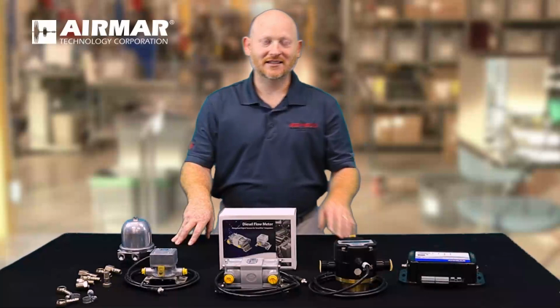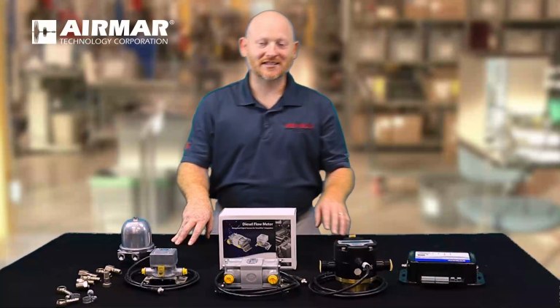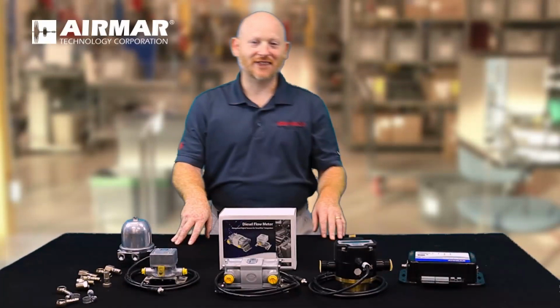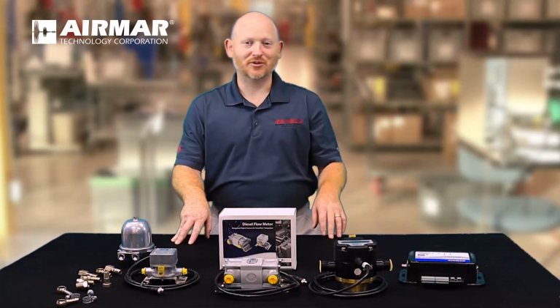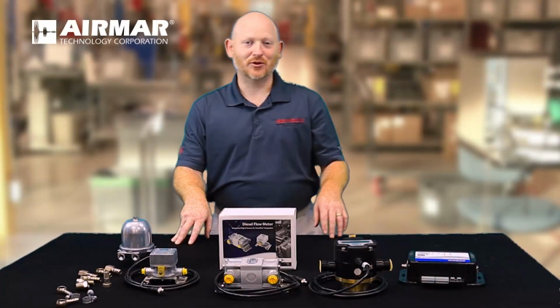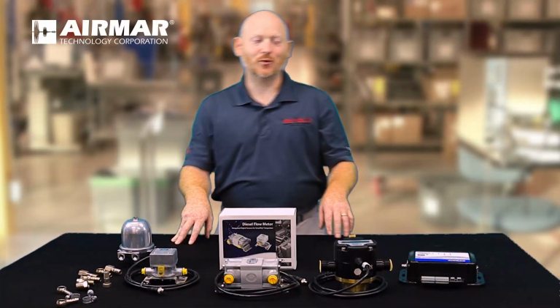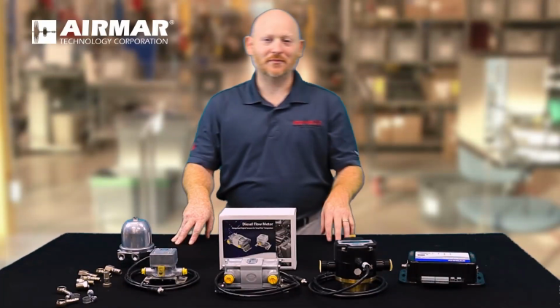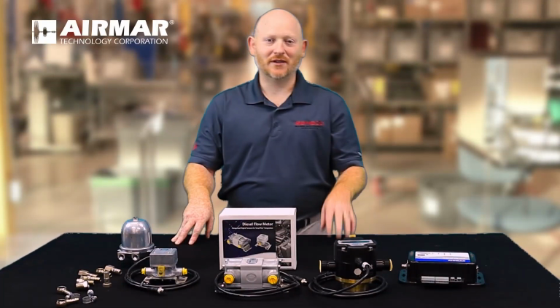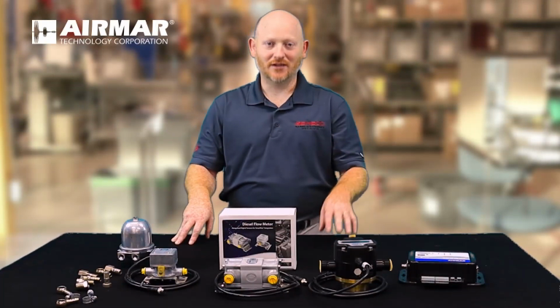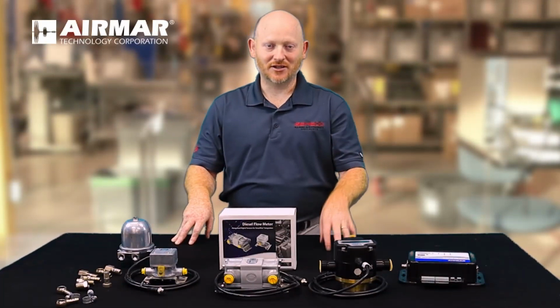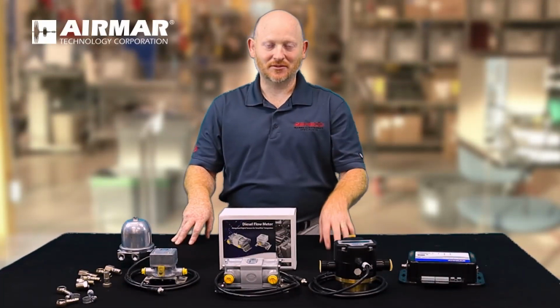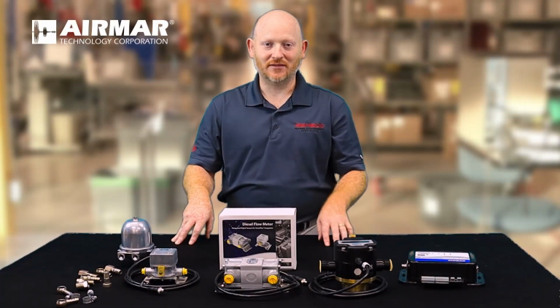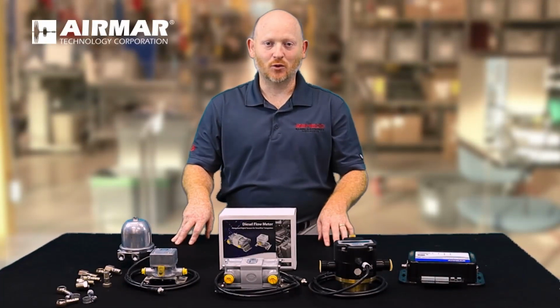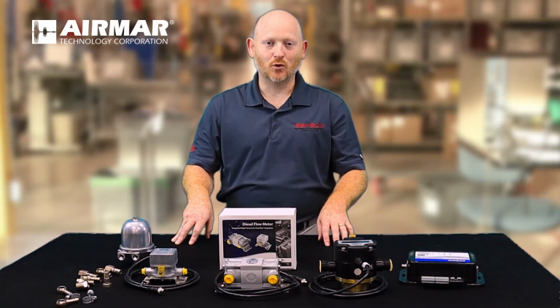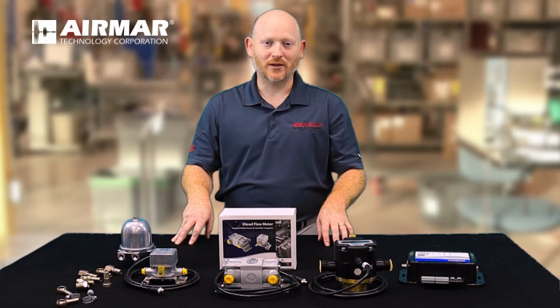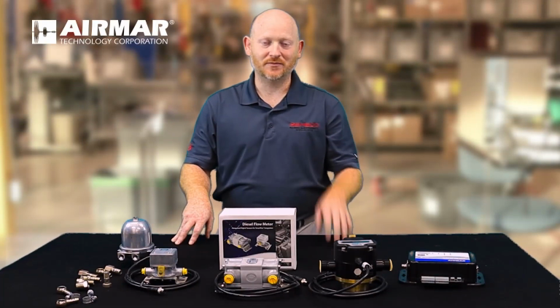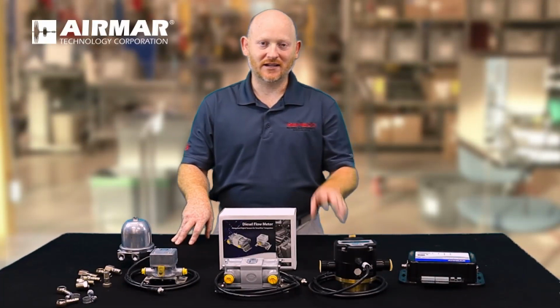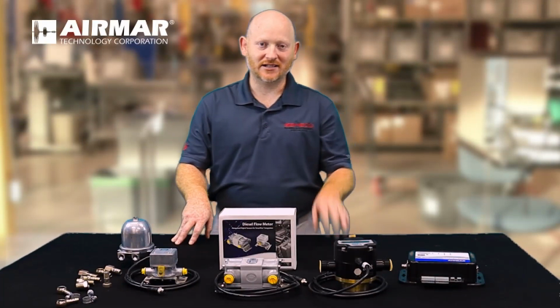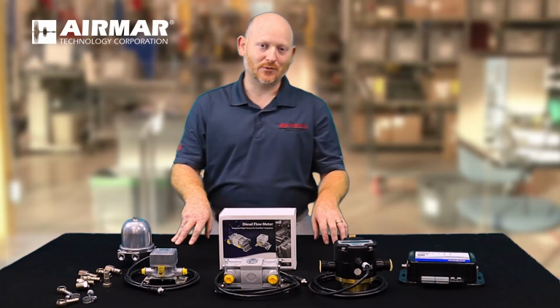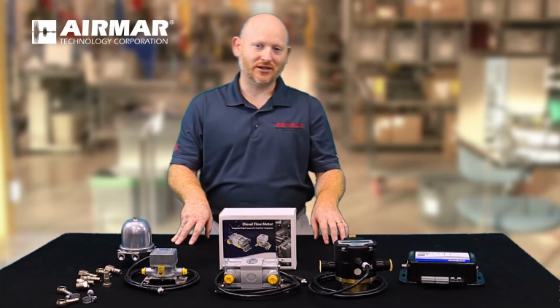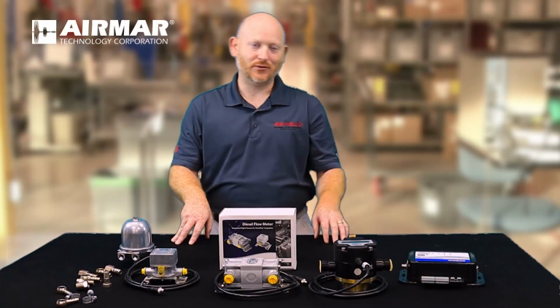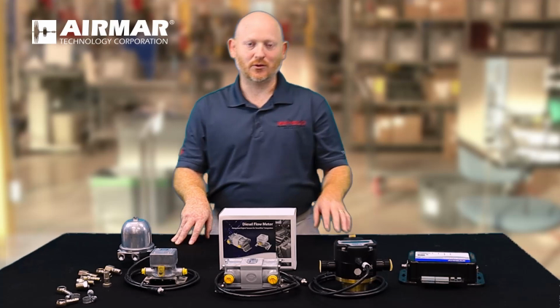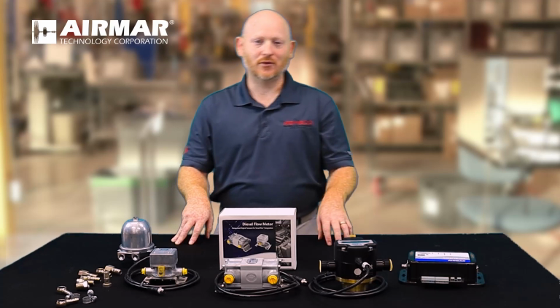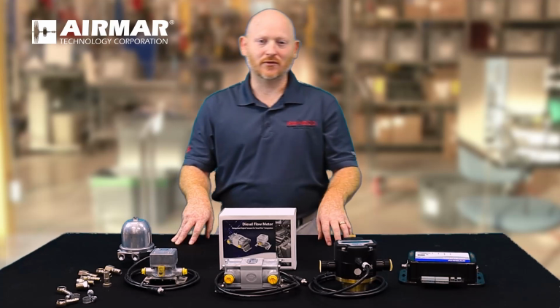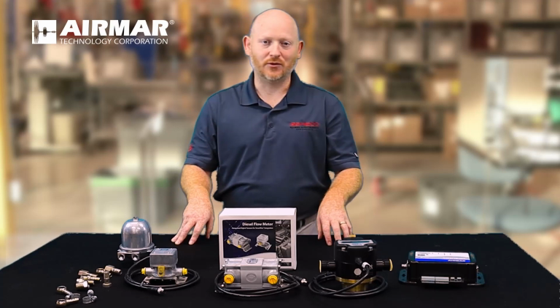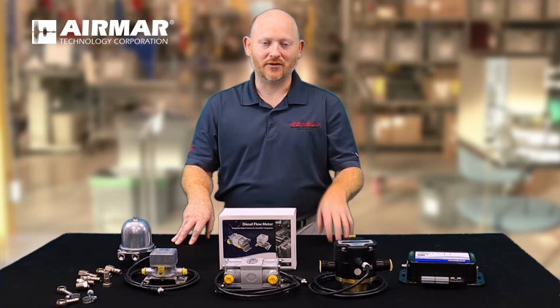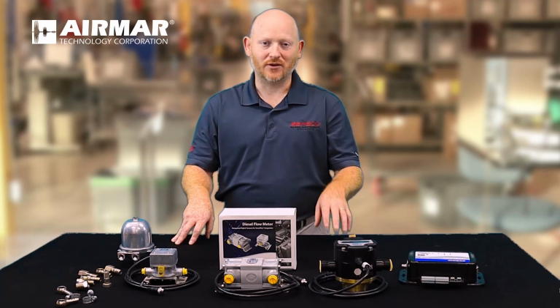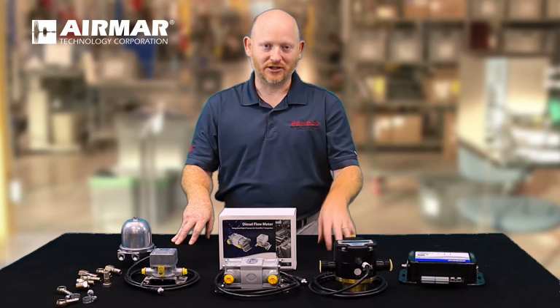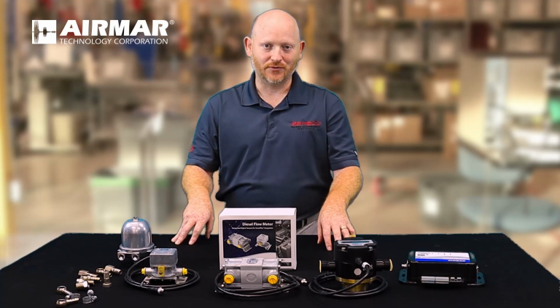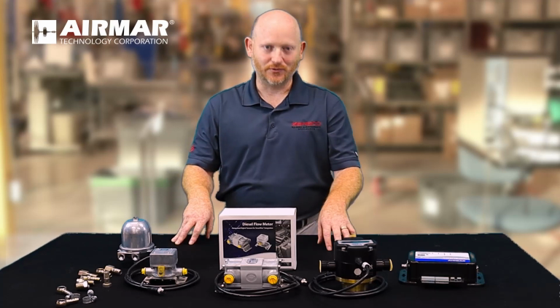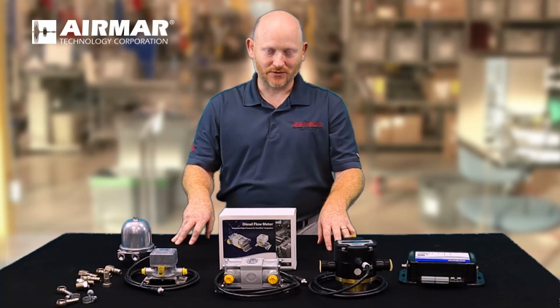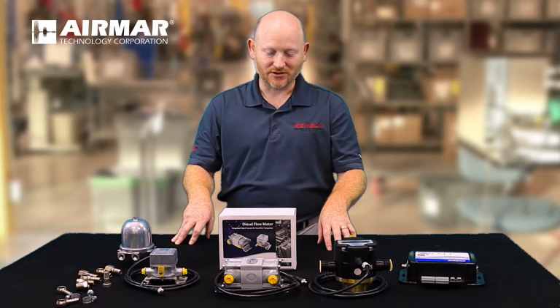This is Zach from Jimmaco Marine, a subsidiary of Airmore Corporation, and today I wanted to give you a brief overview of our digital fuel flow sensors.